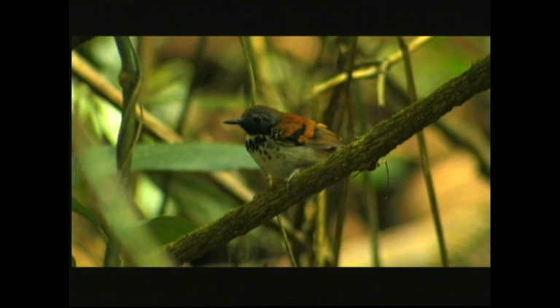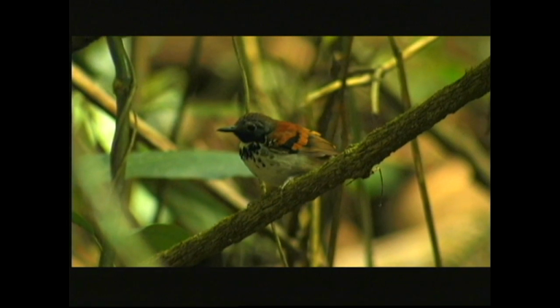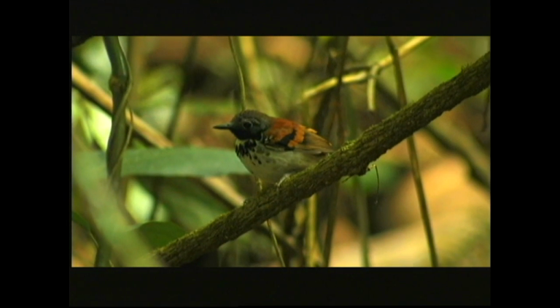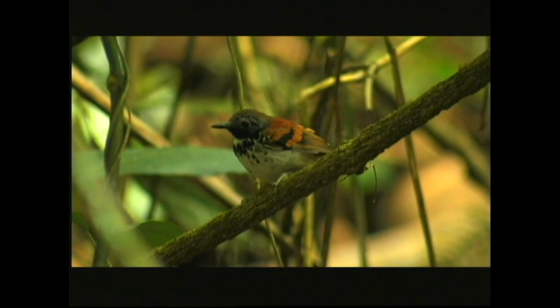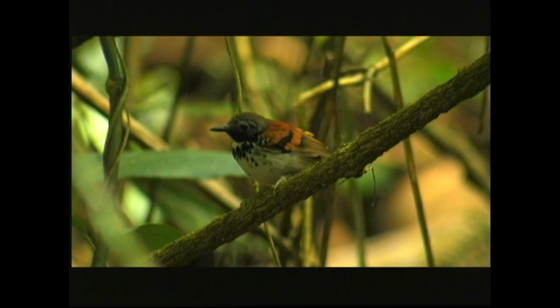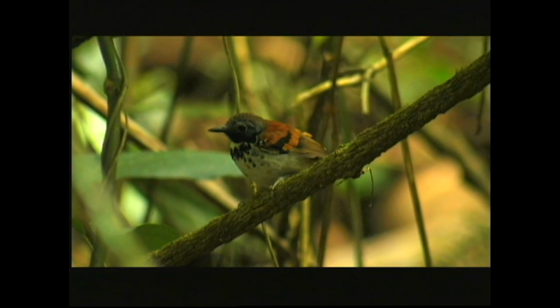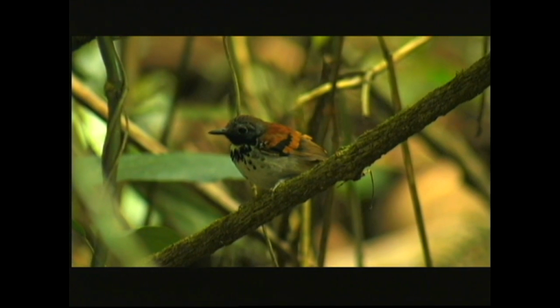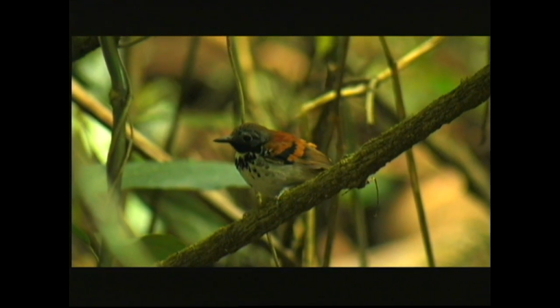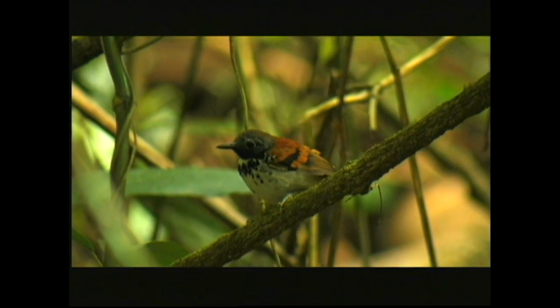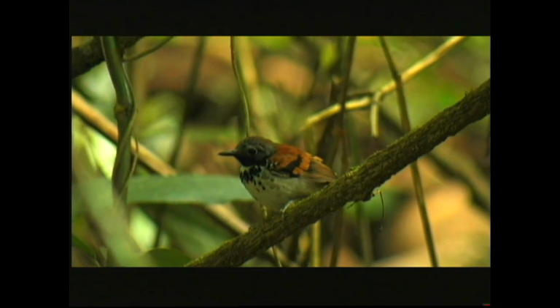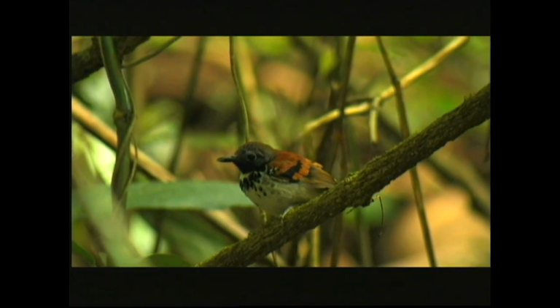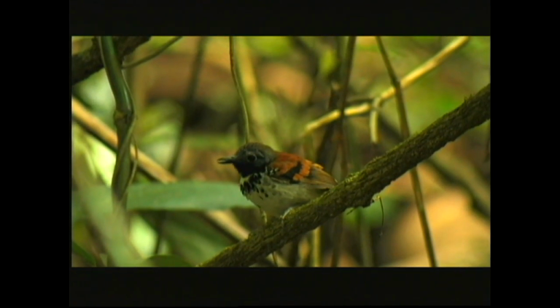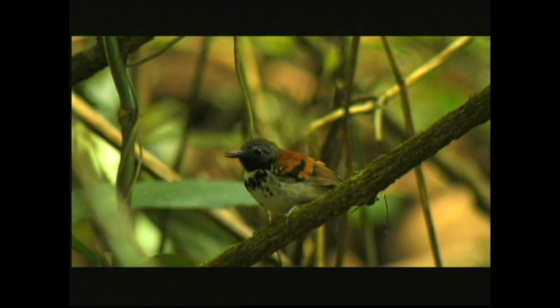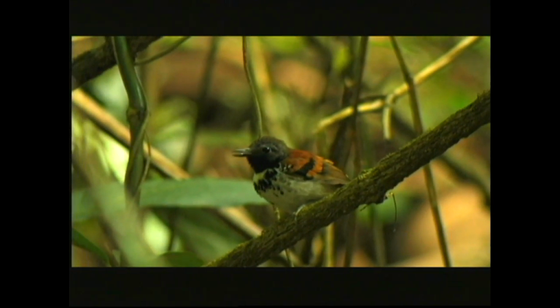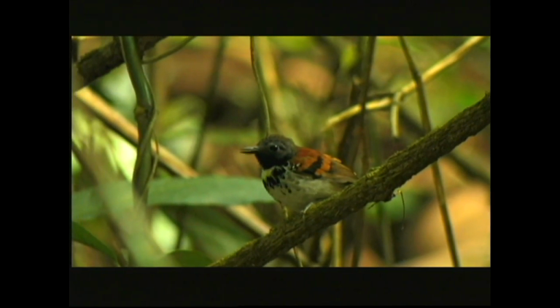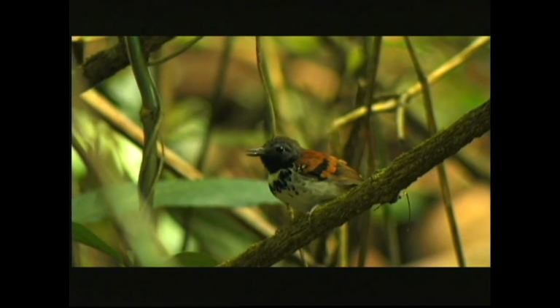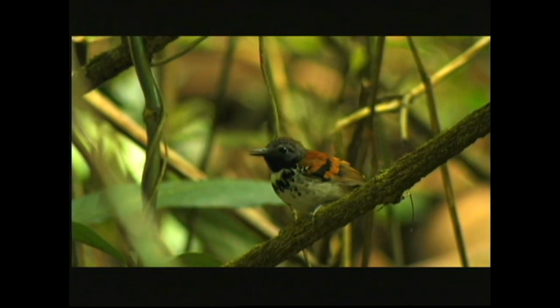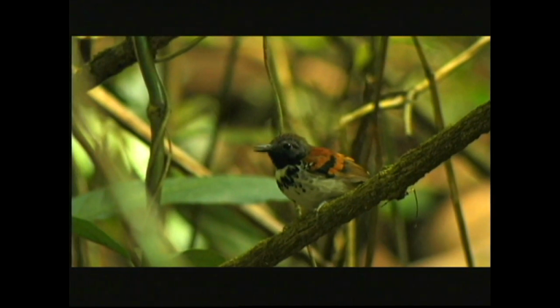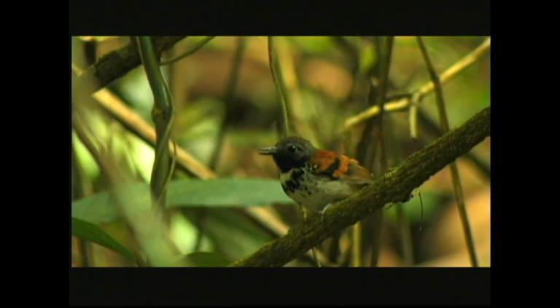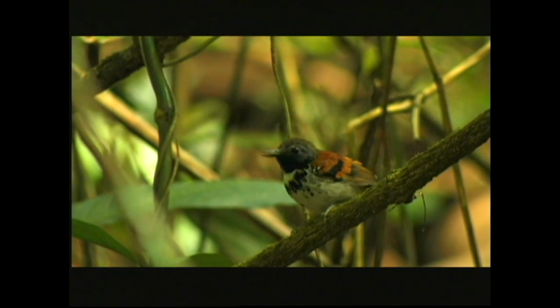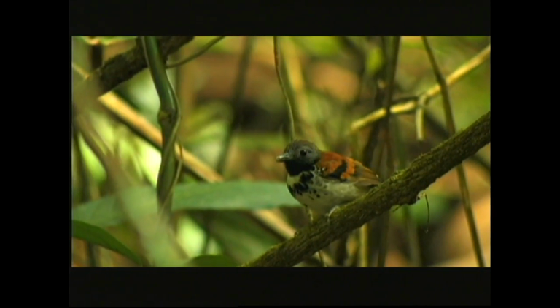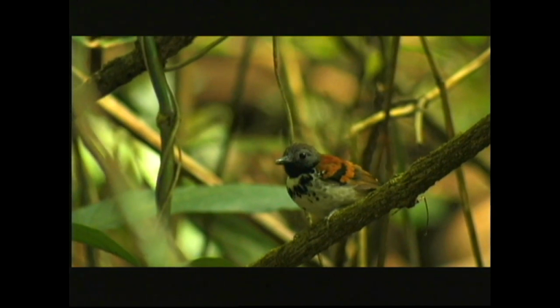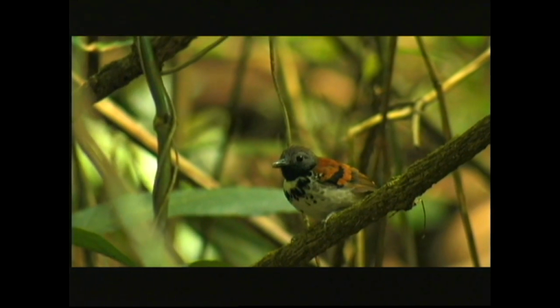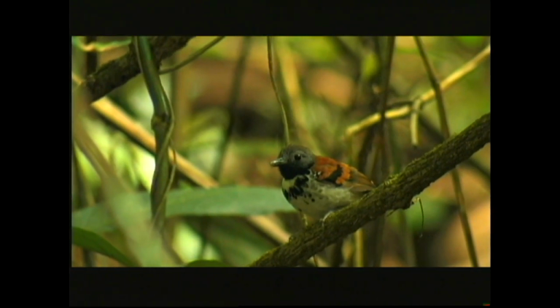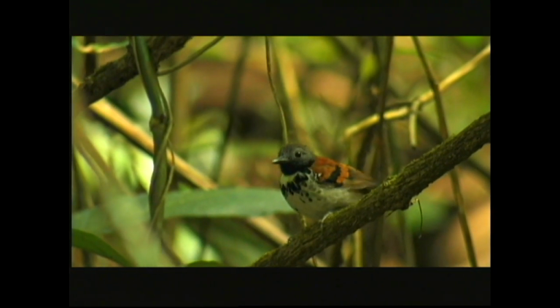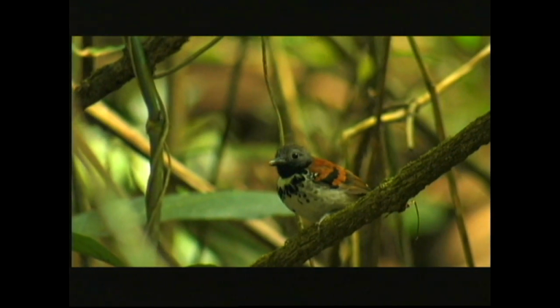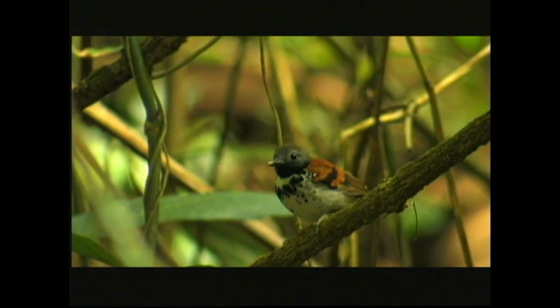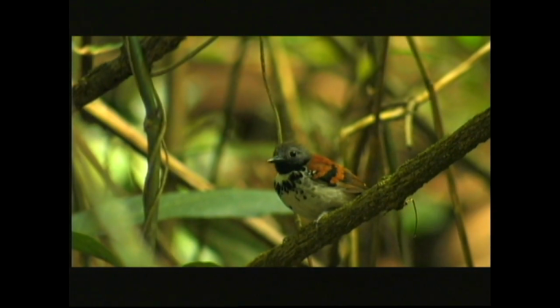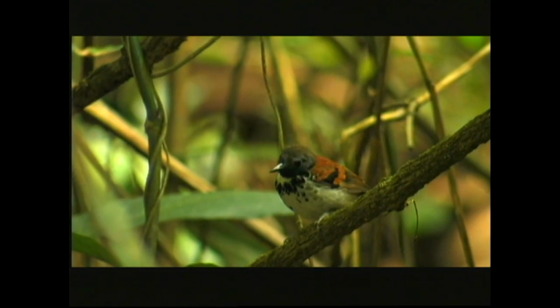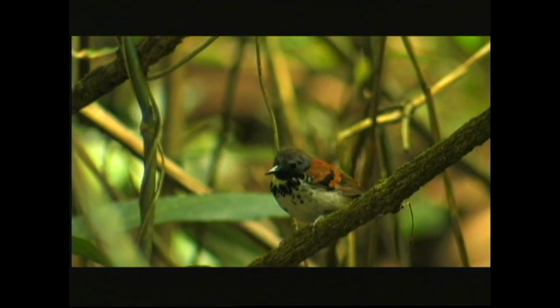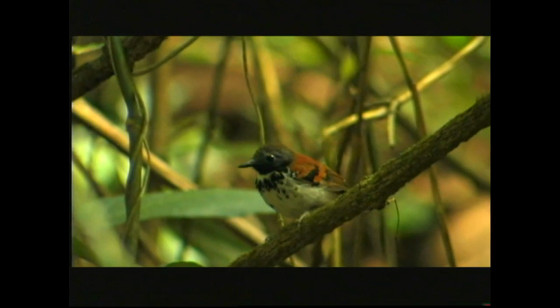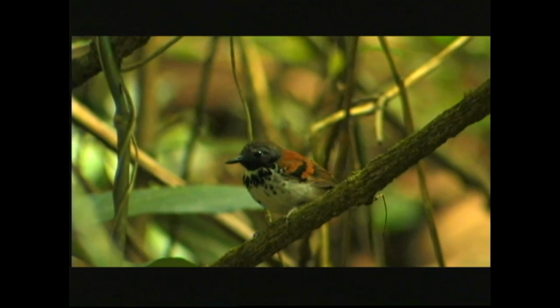This is a spotted antbird. You can see him sitting on that twig calling.